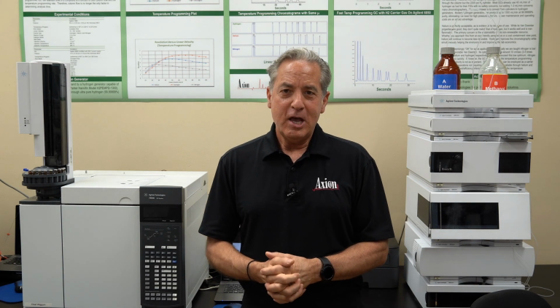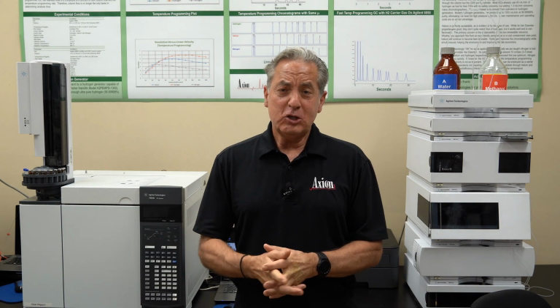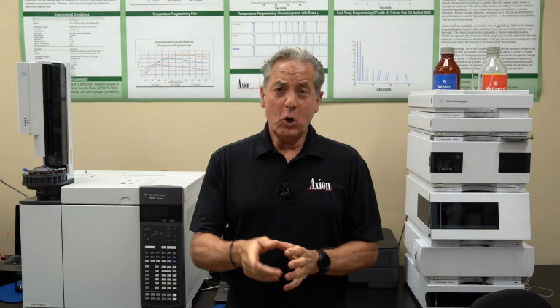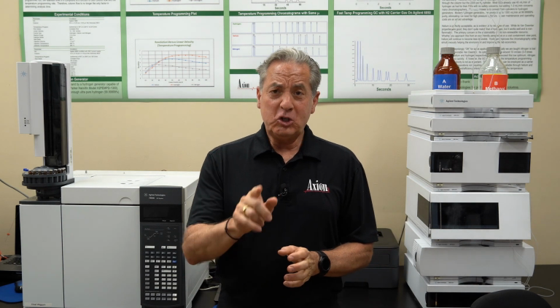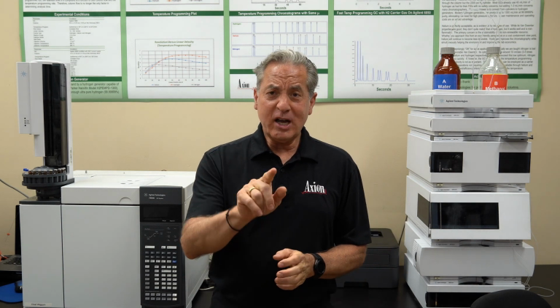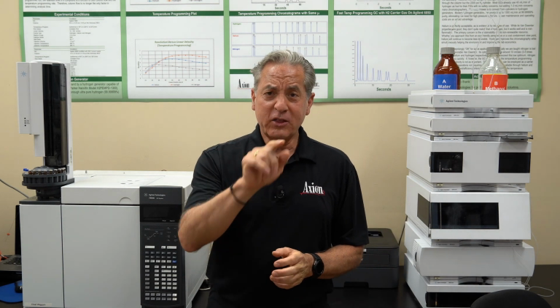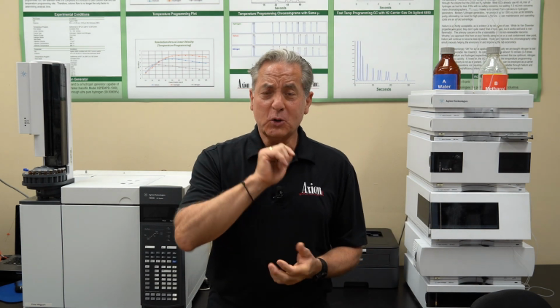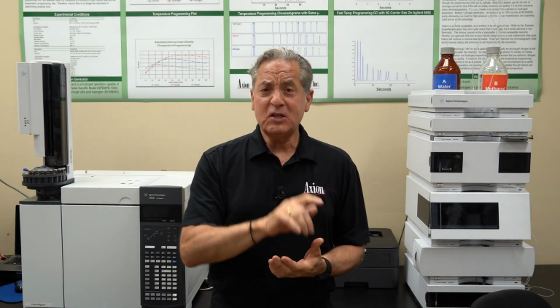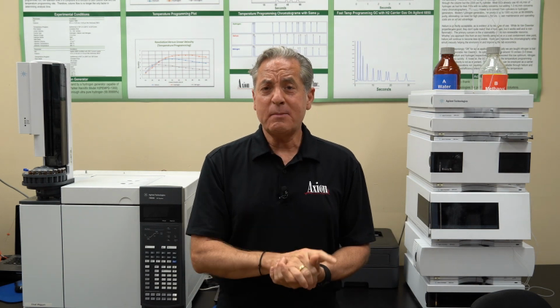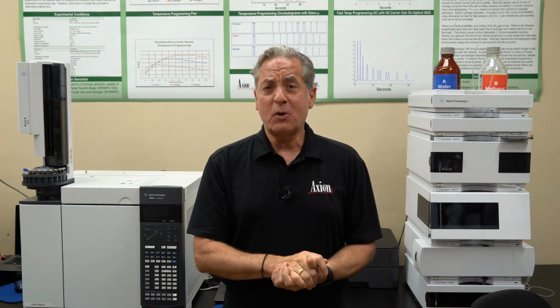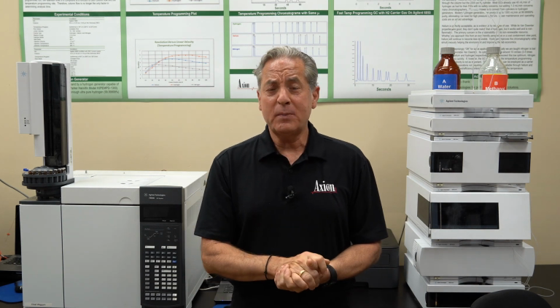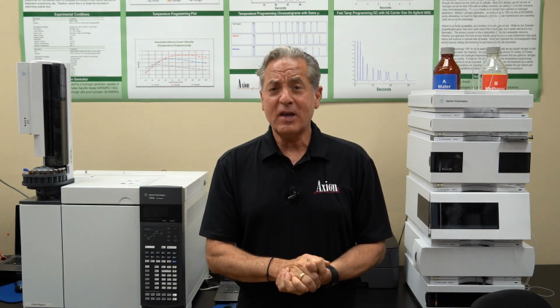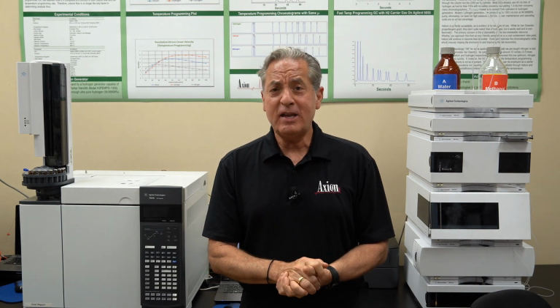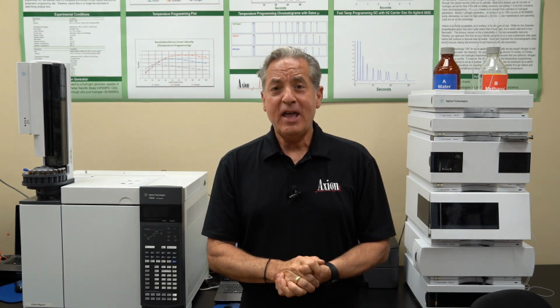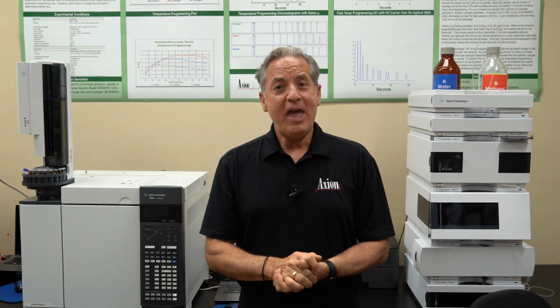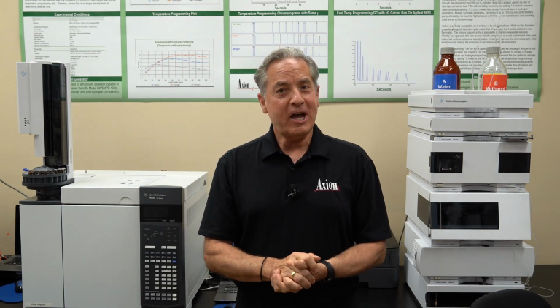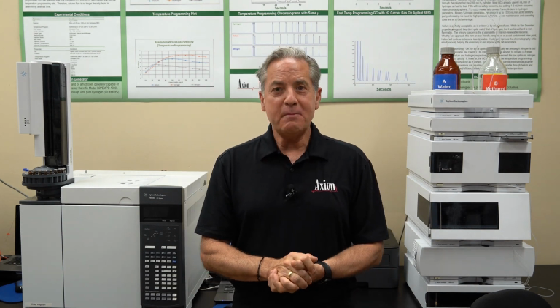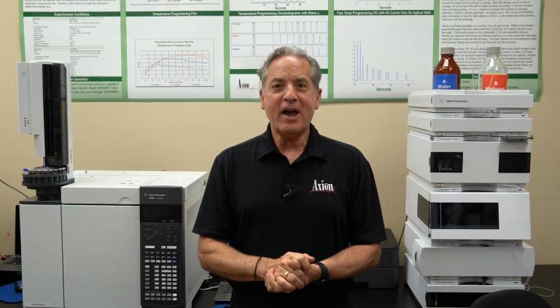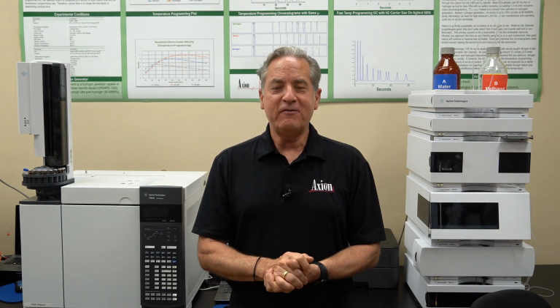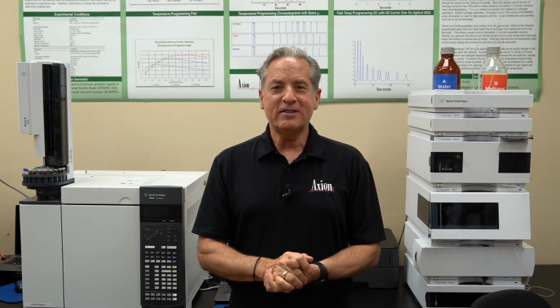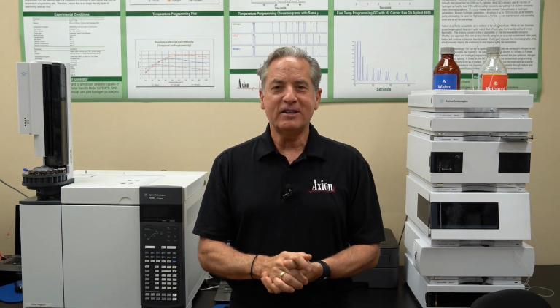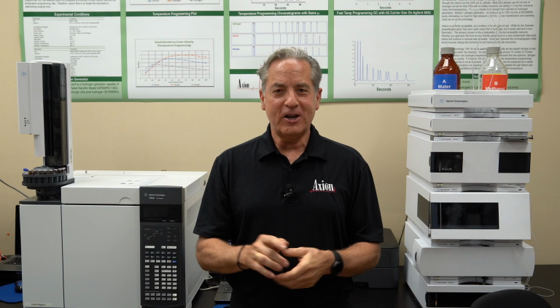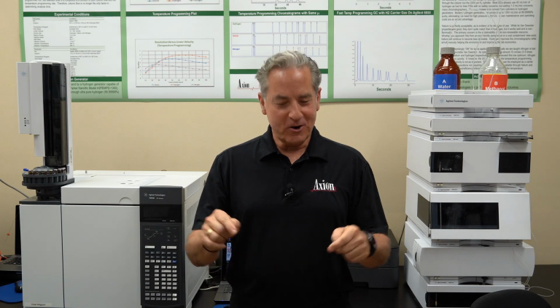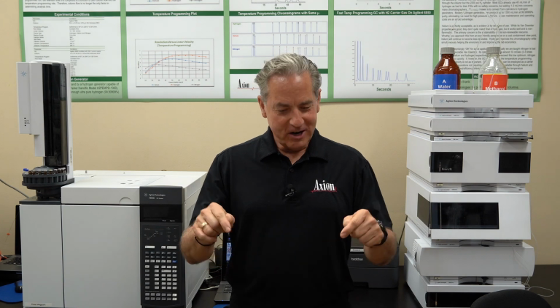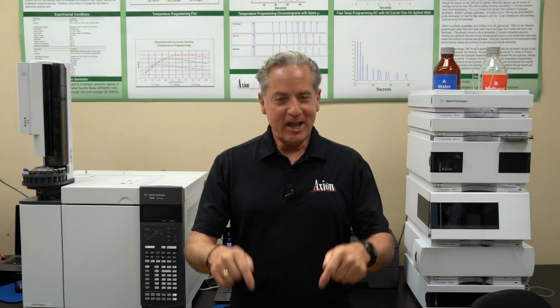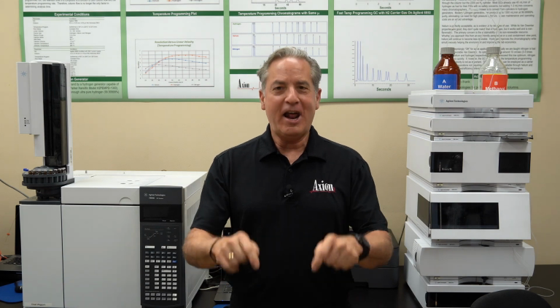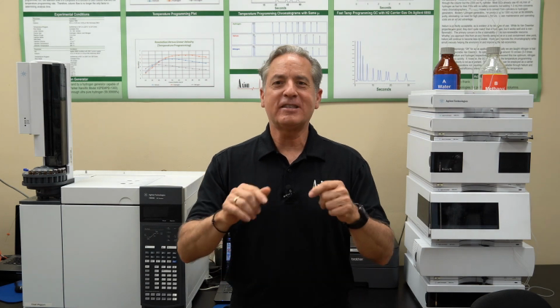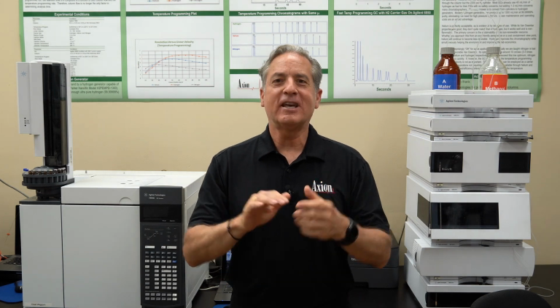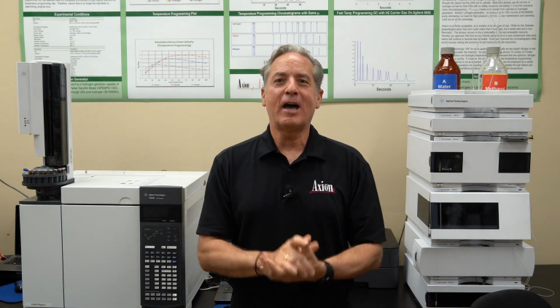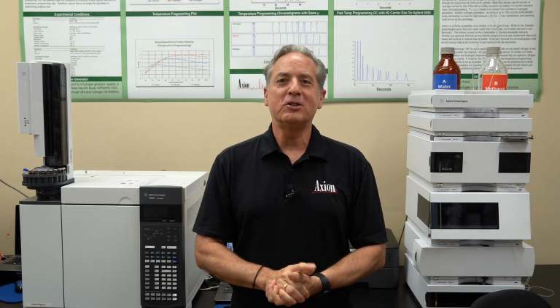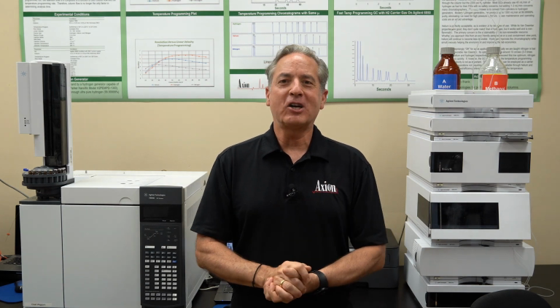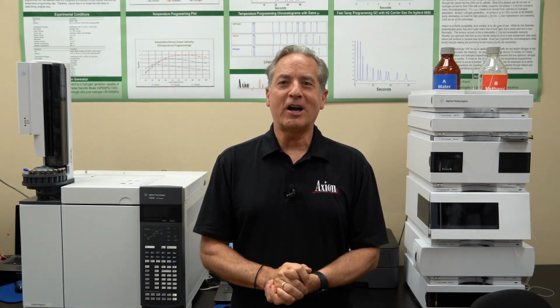Check out the courses tab on our website and come back and visit us here at Axion Labs in Chicago.